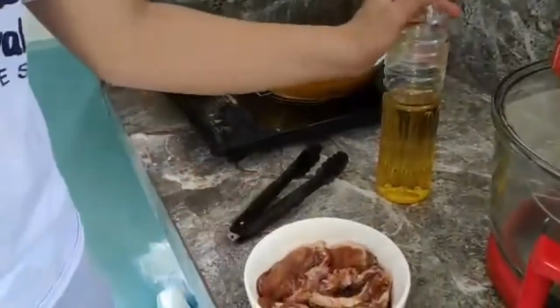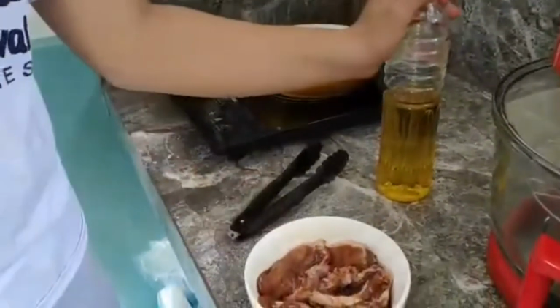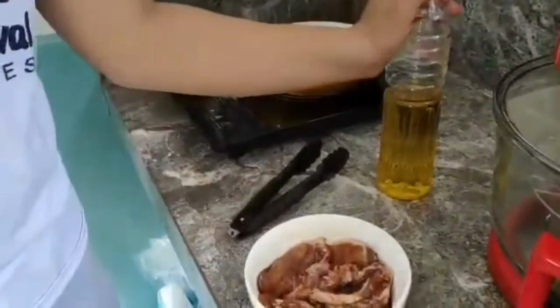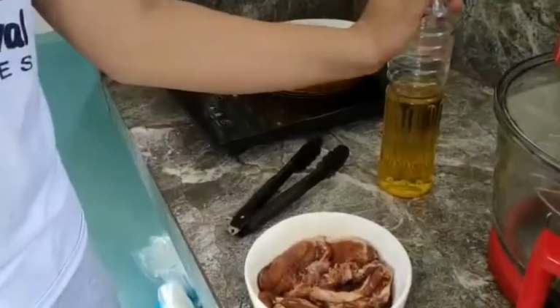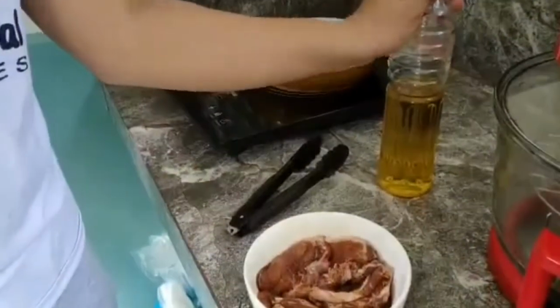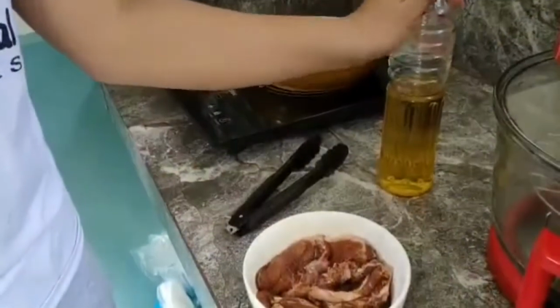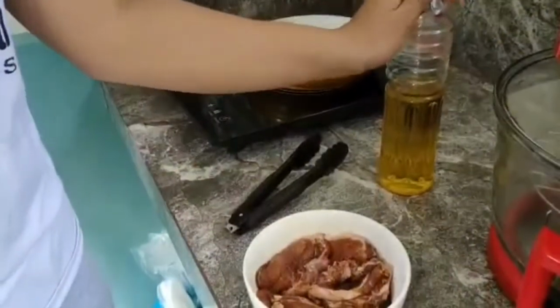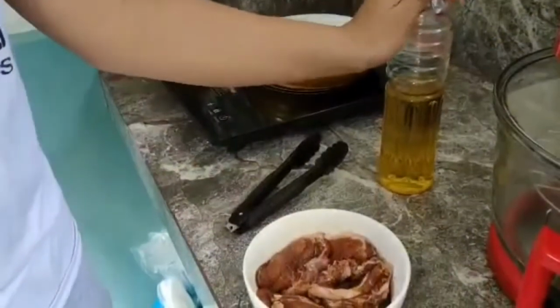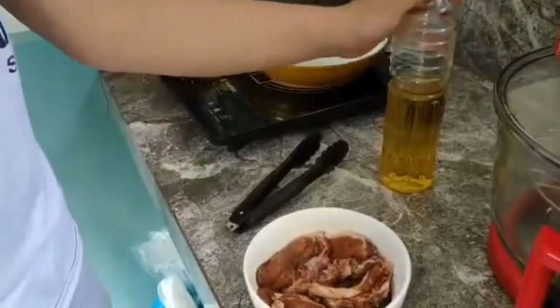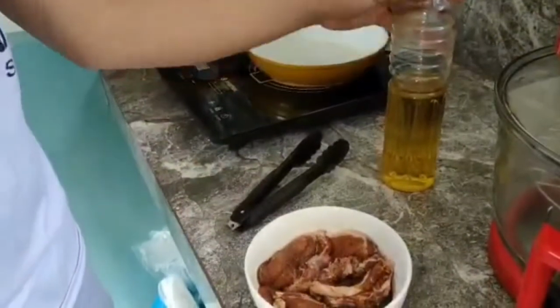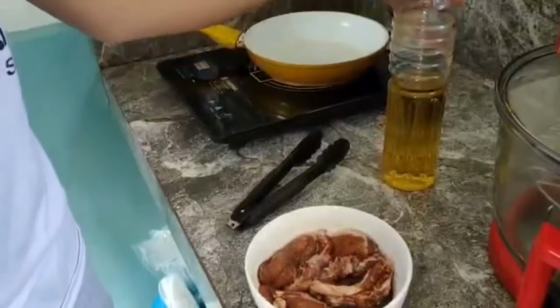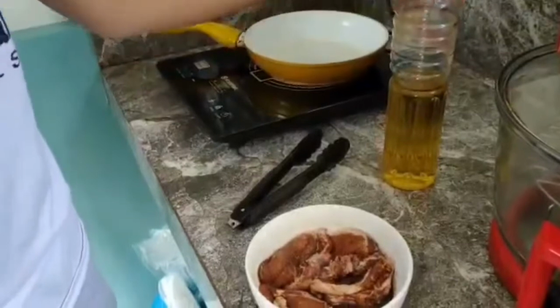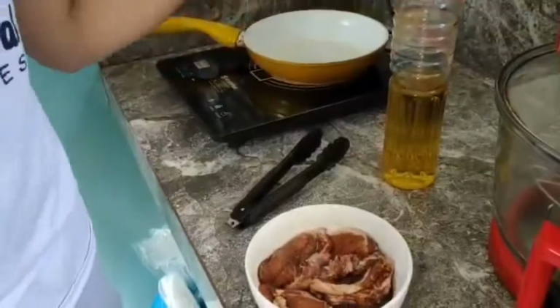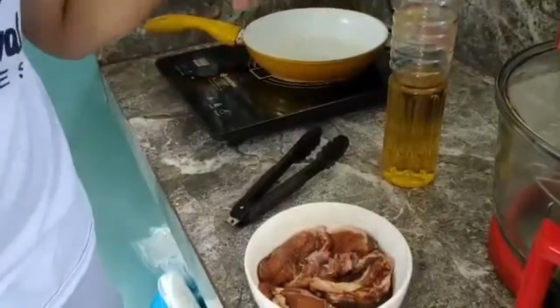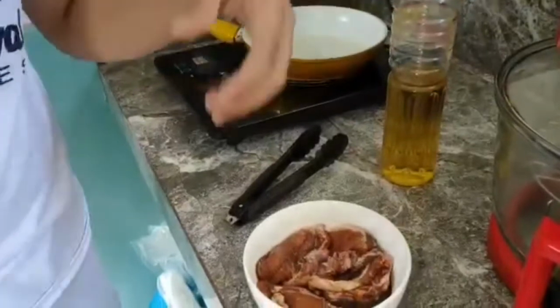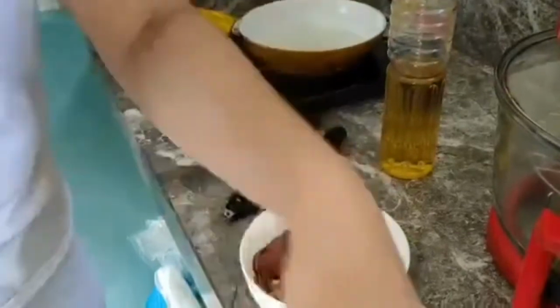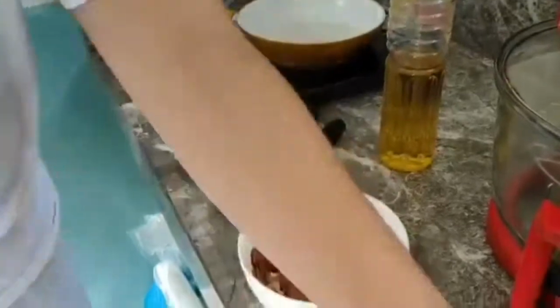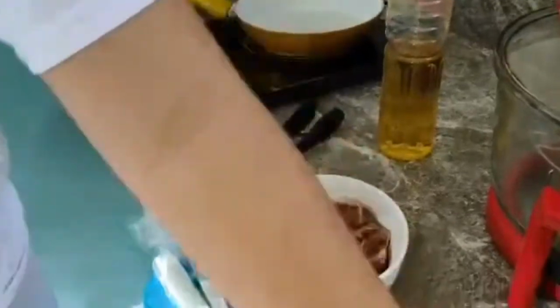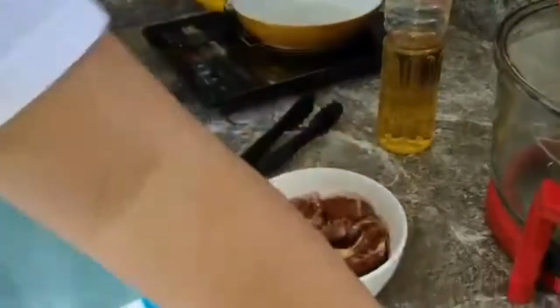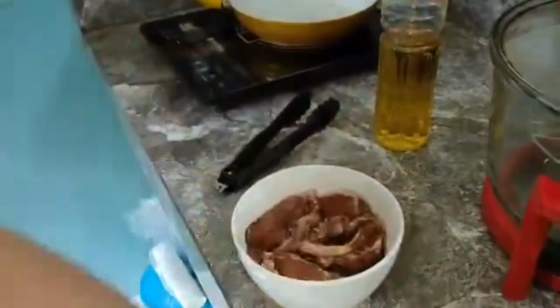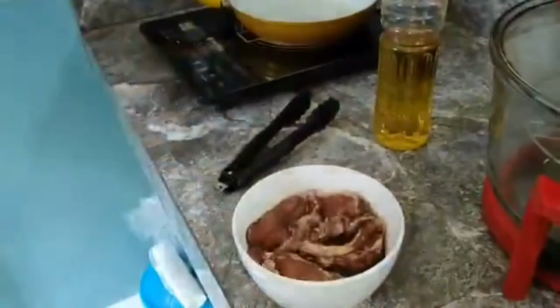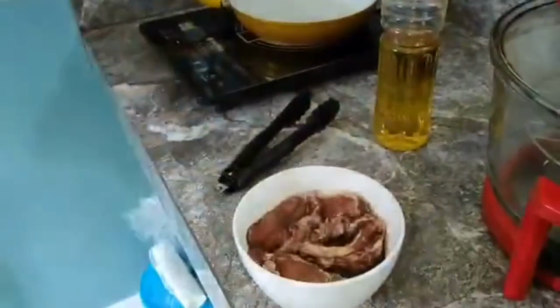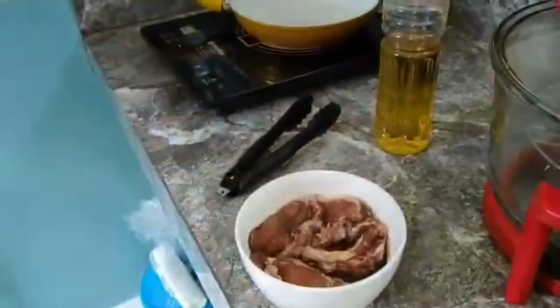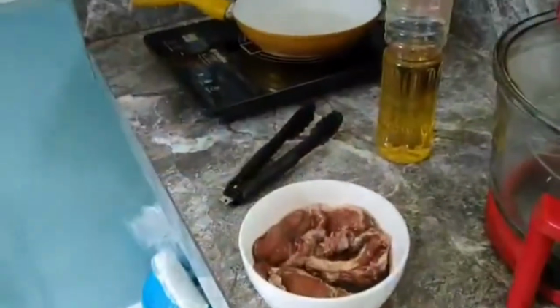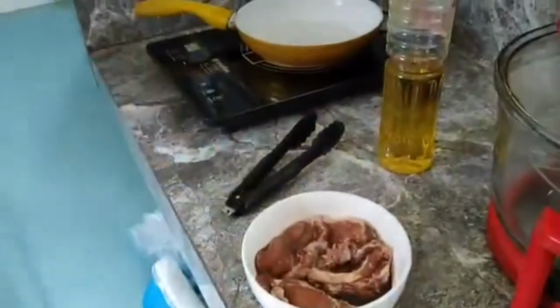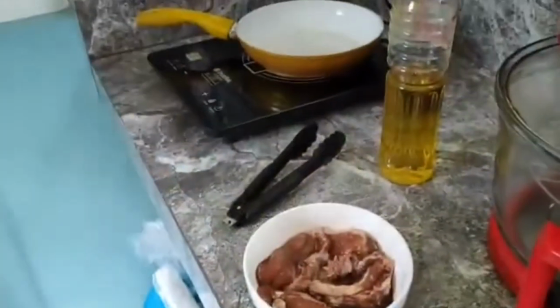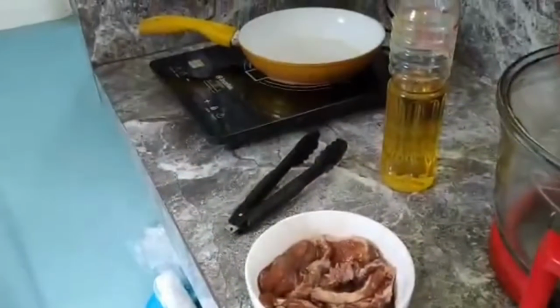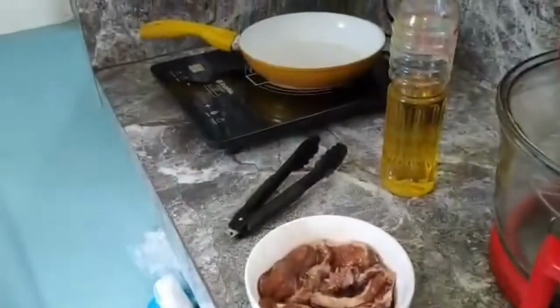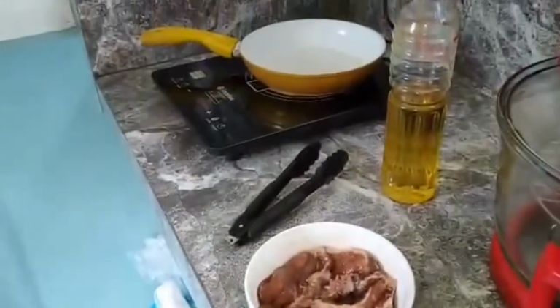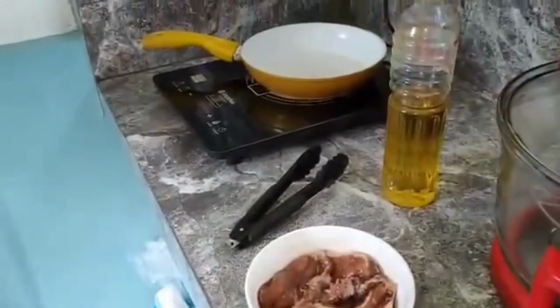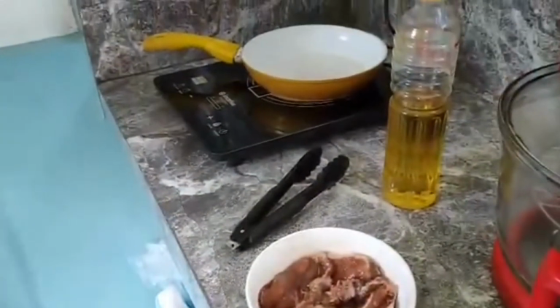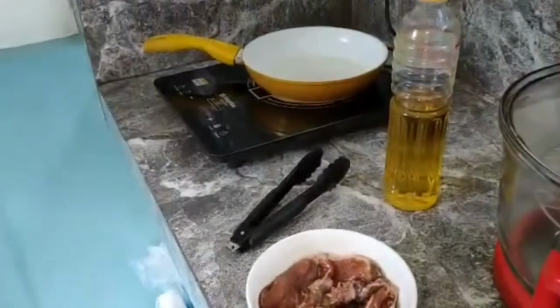Next, we're just going to wait for it to heat up, then we're going to add the cover.